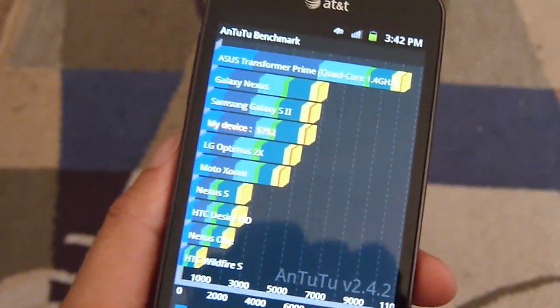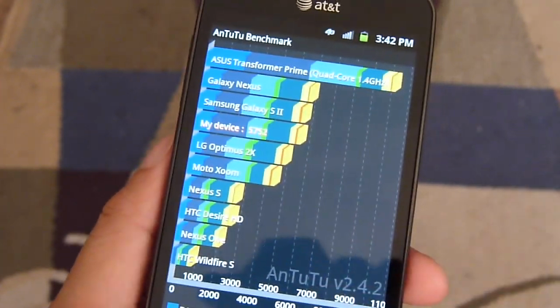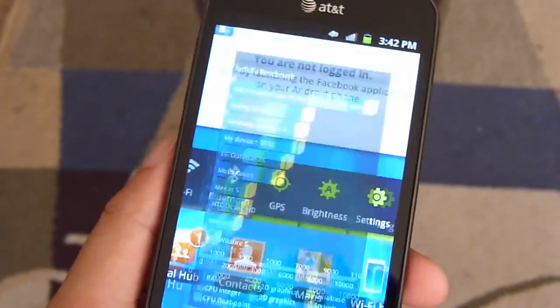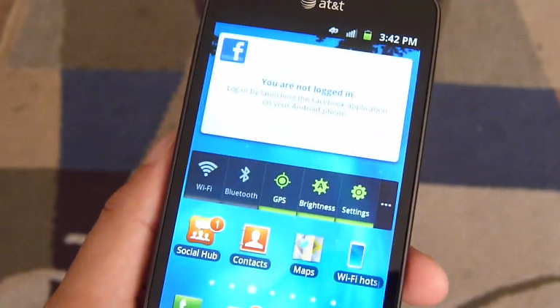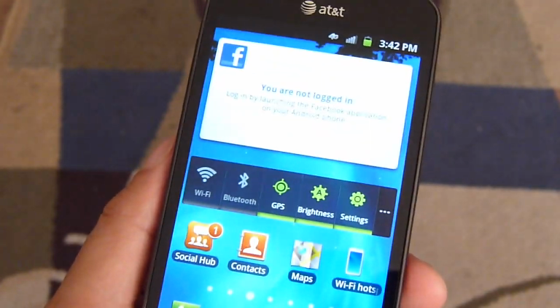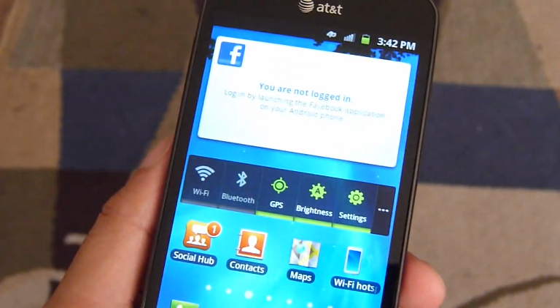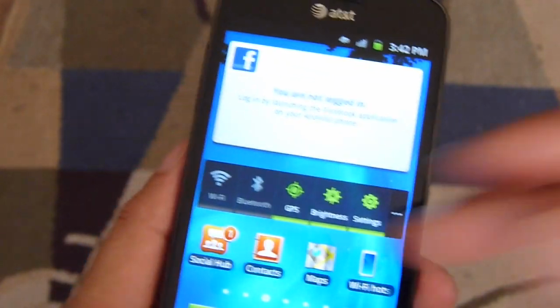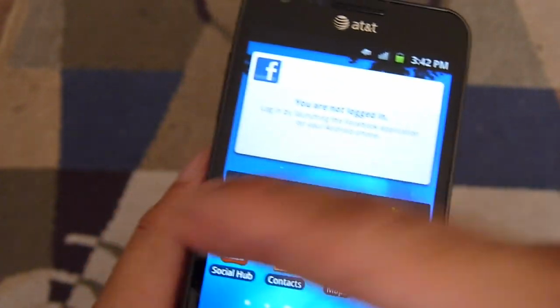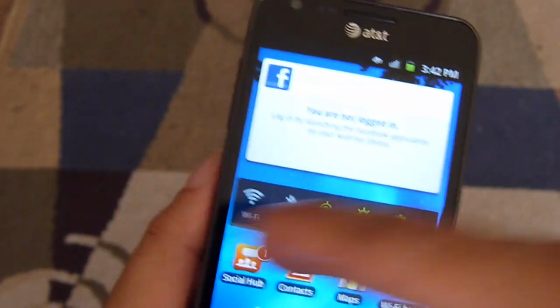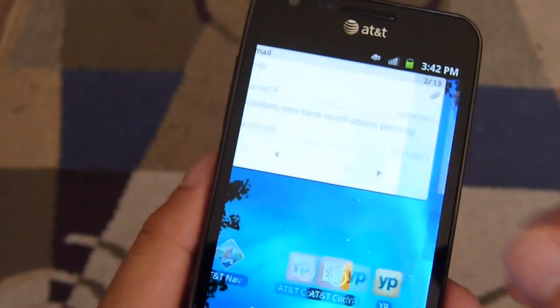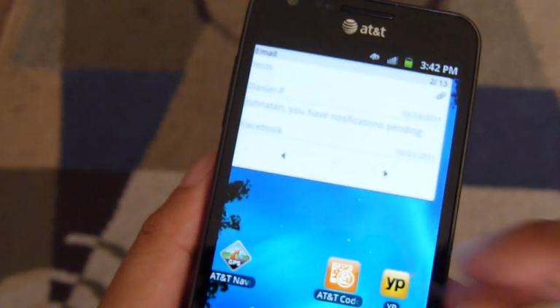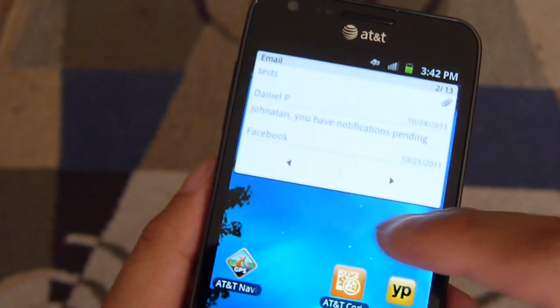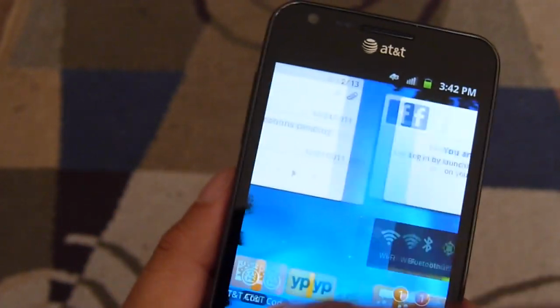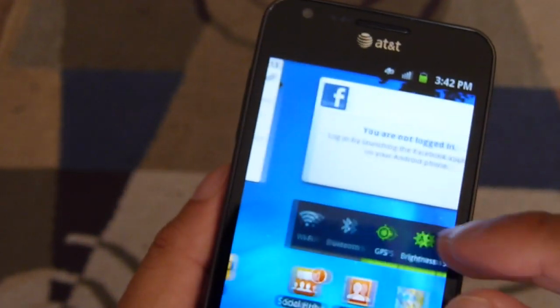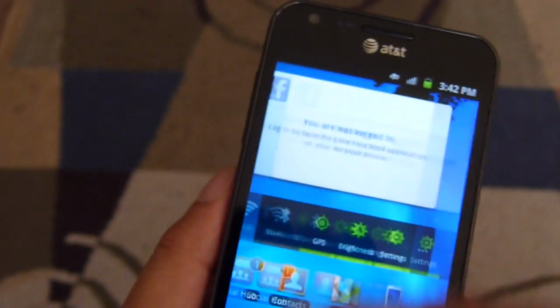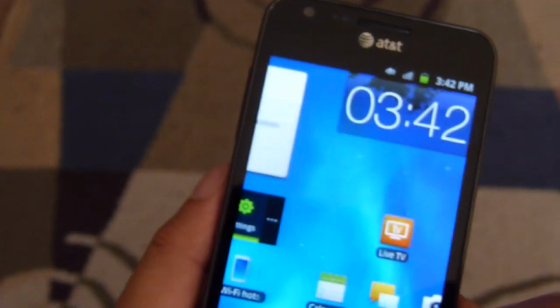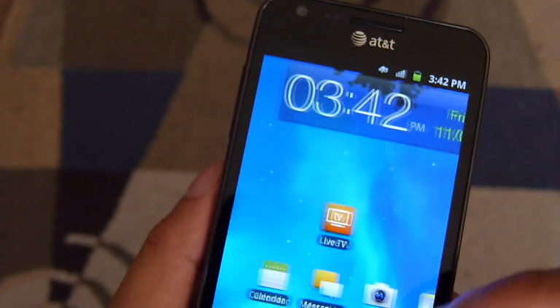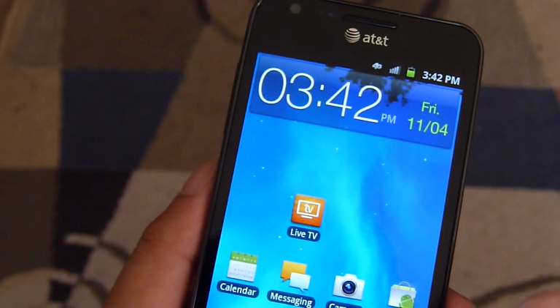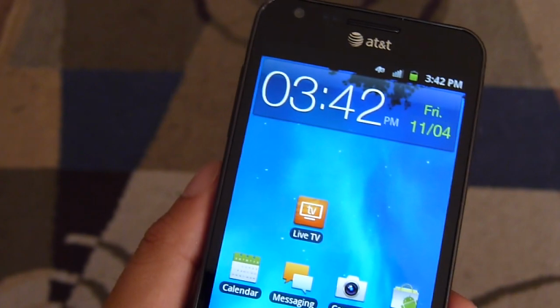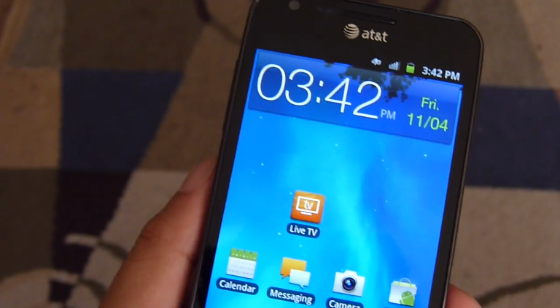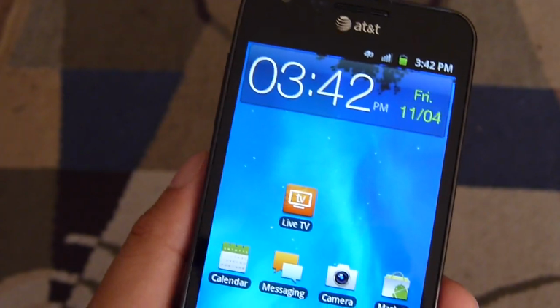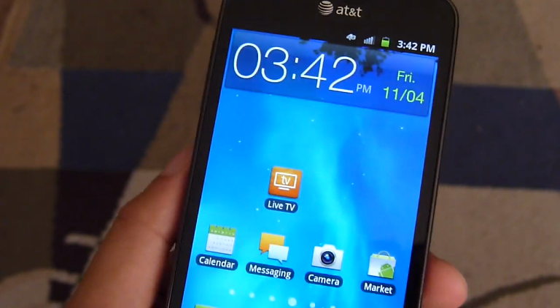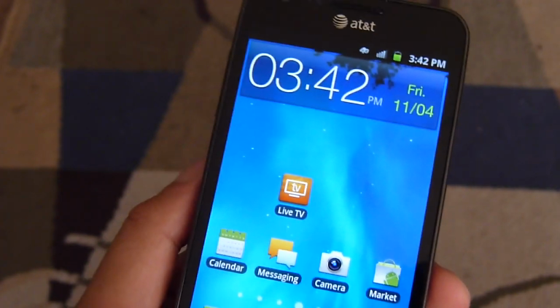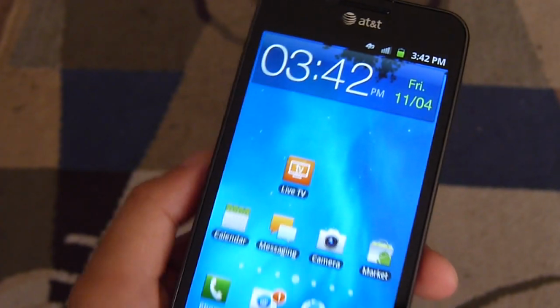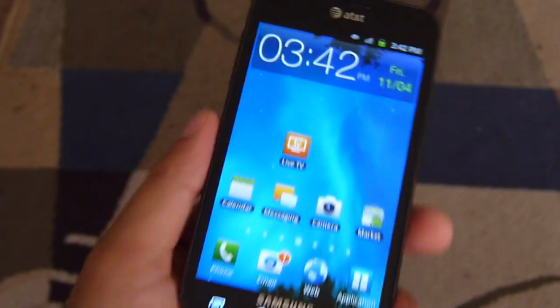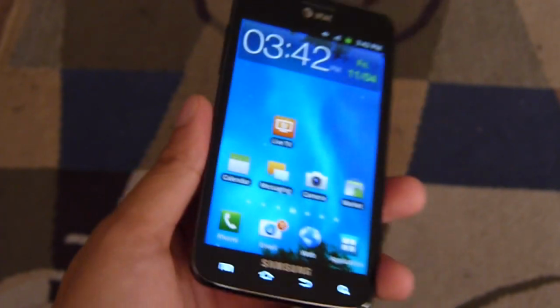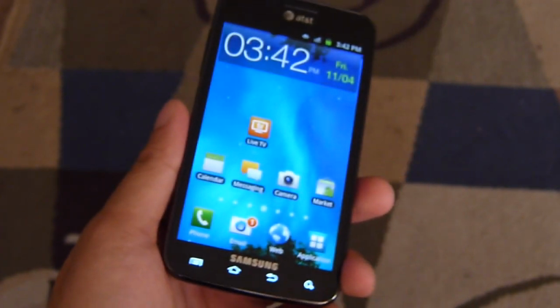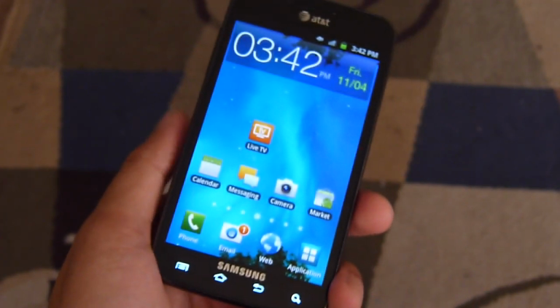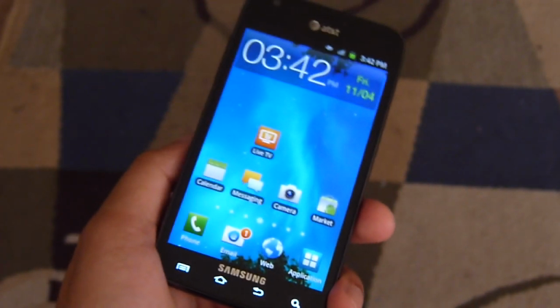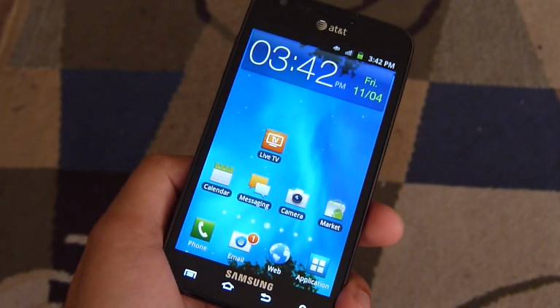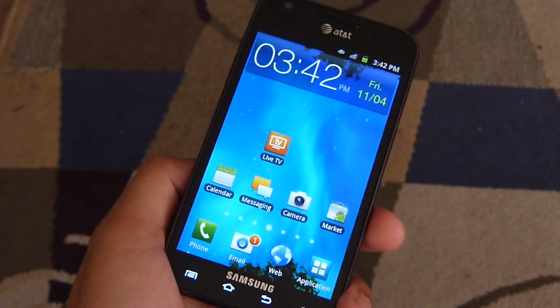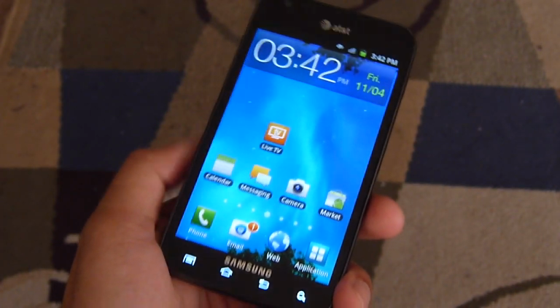So that's pretty much it guys. If you want to learn more about the Samsung Galaxy S2 Skyrocket for AT&T, check out our website.